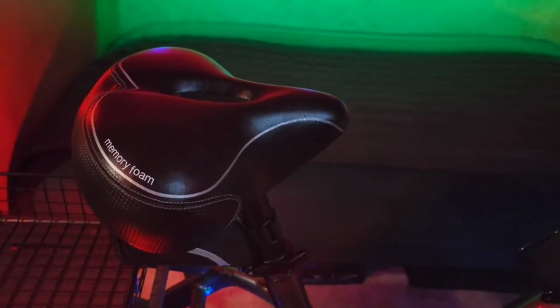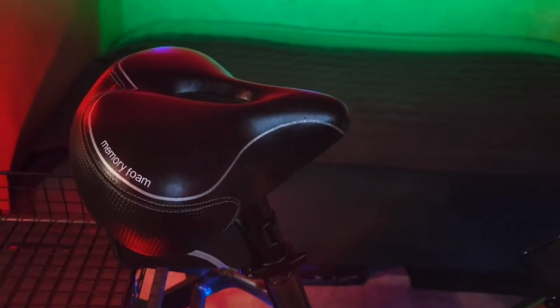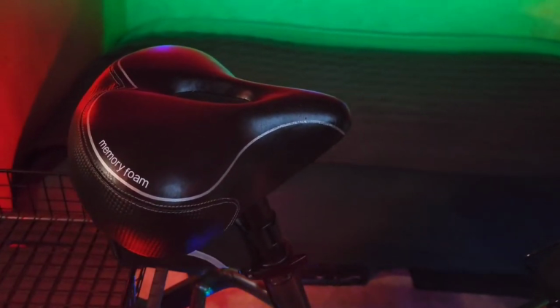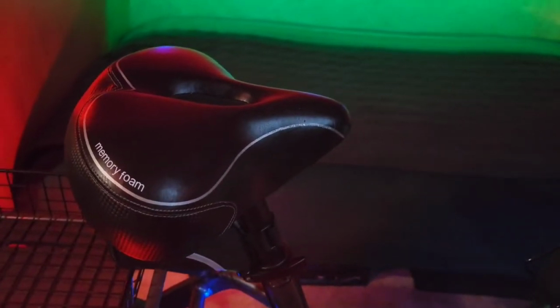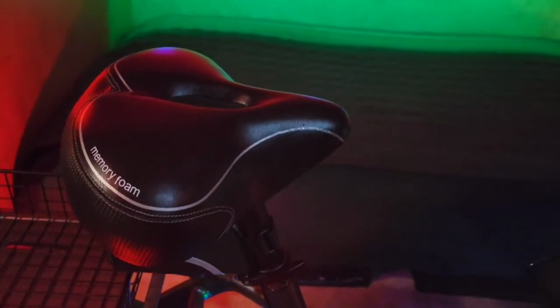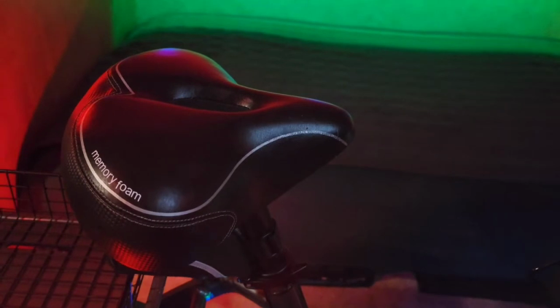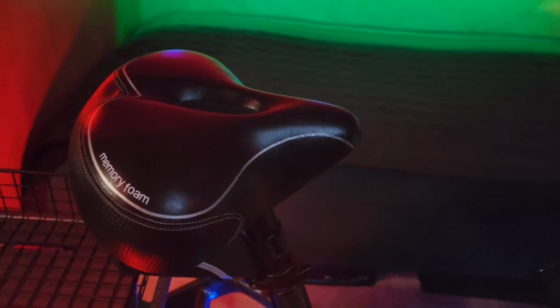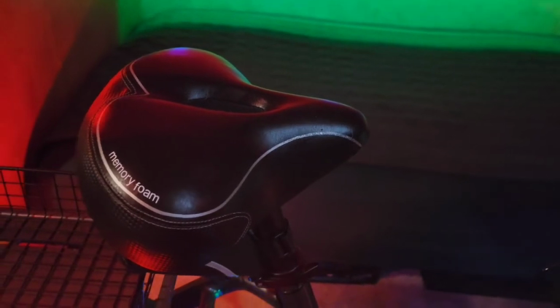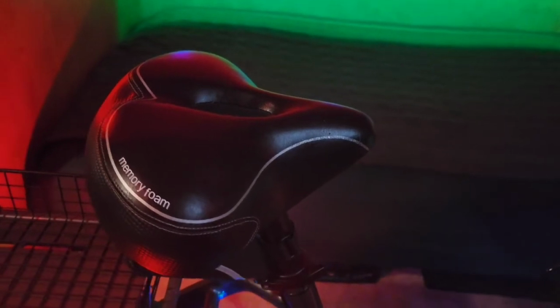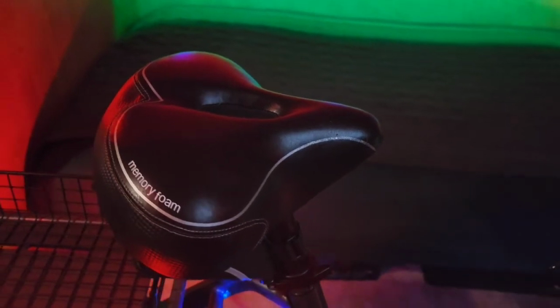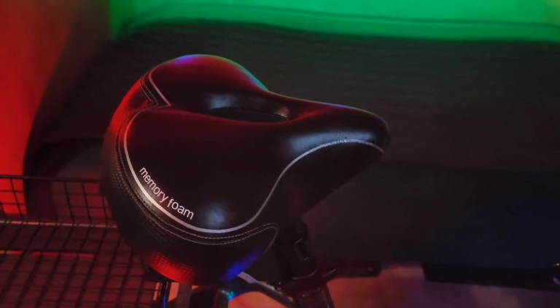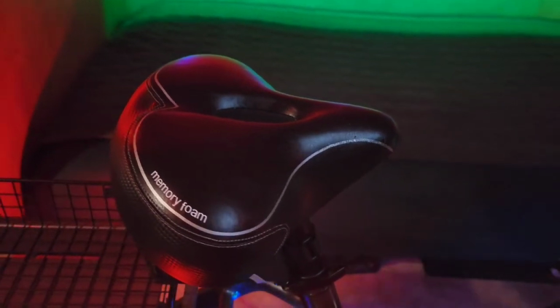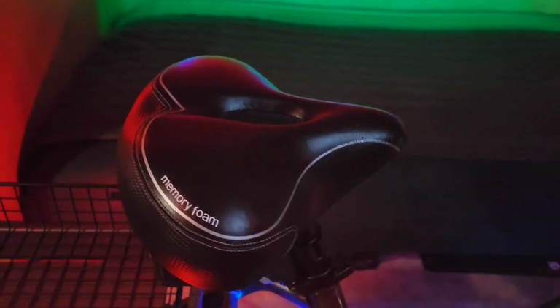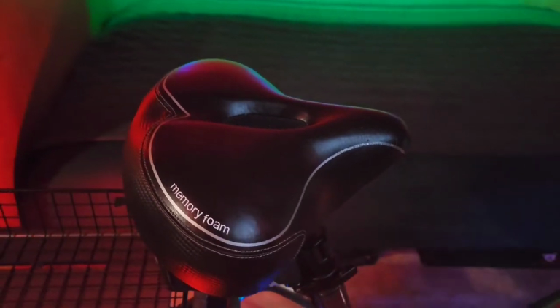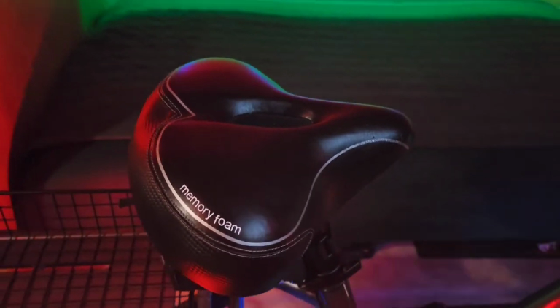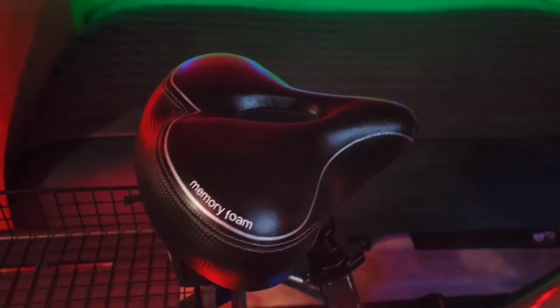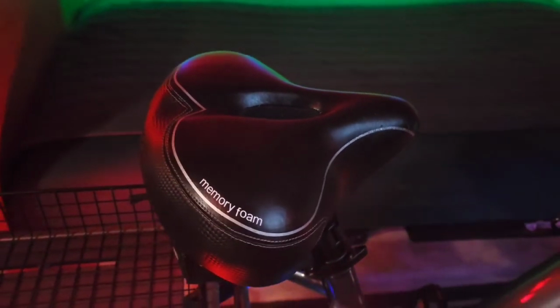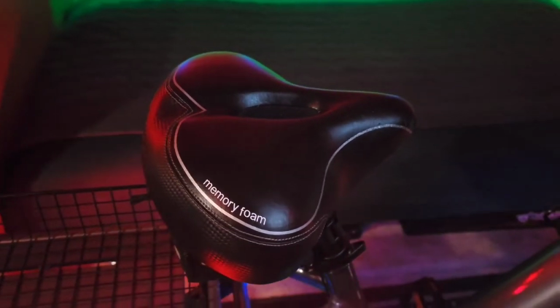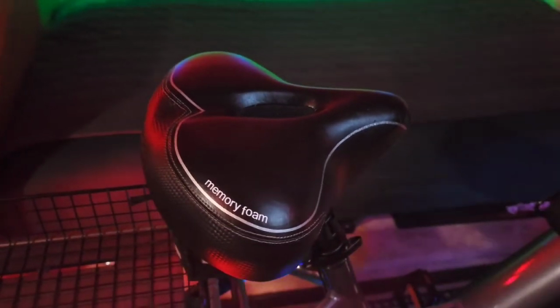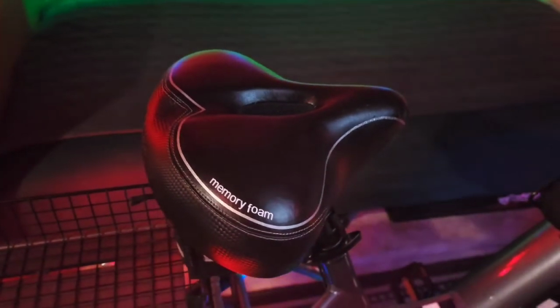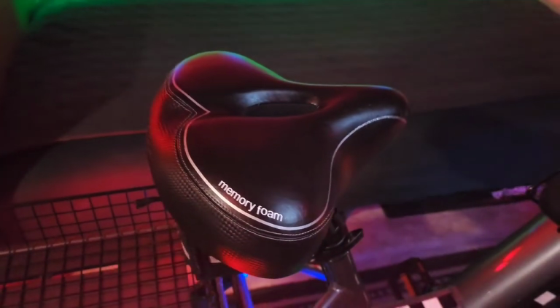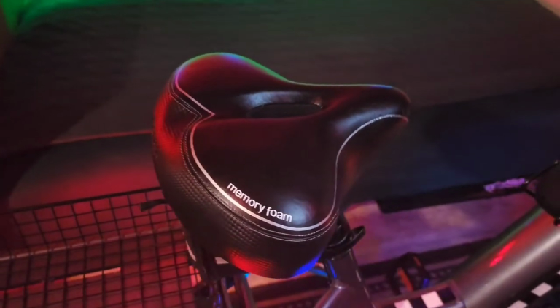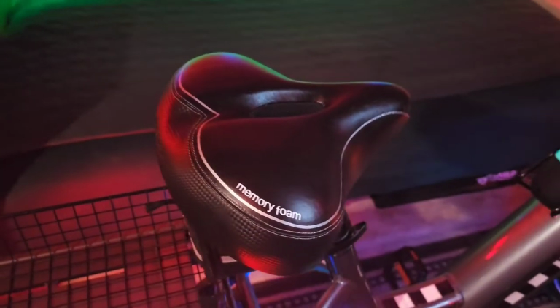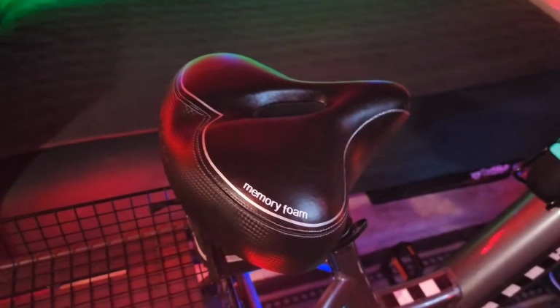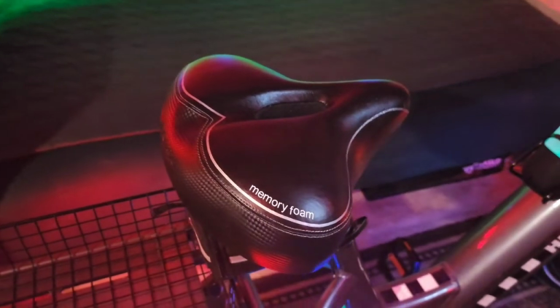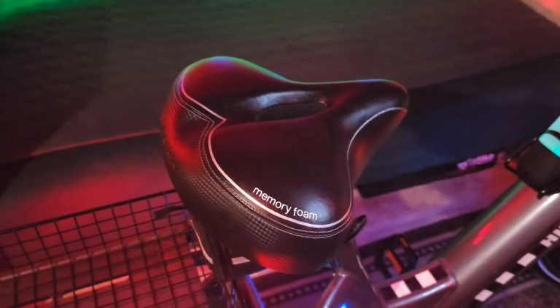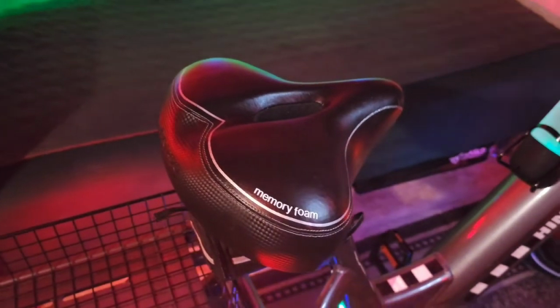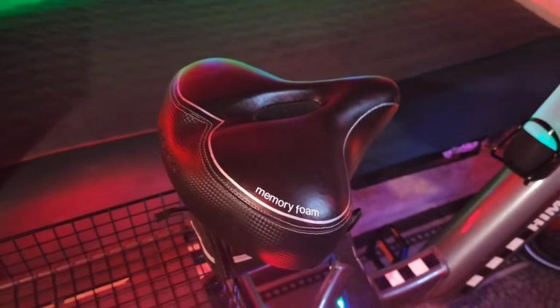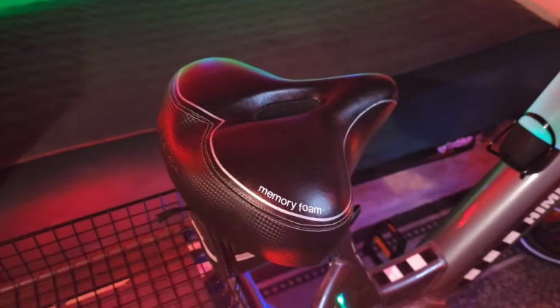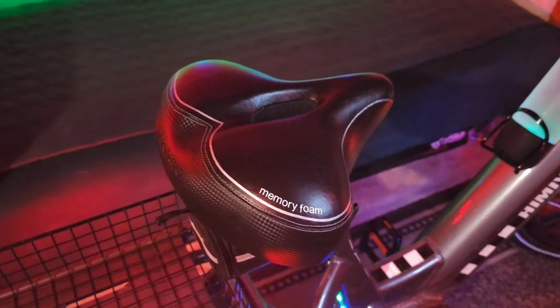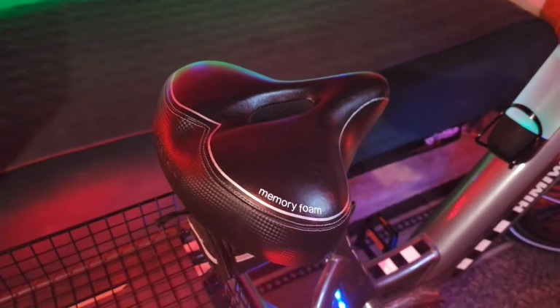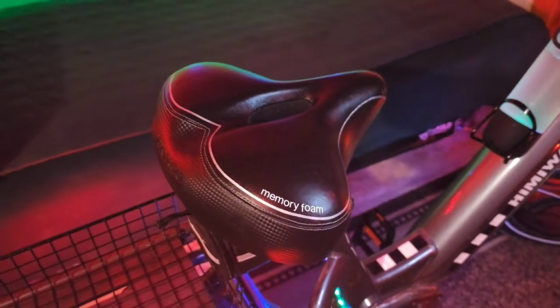Number two on the list is this very comfortable memory foam seat by Bikeroo.